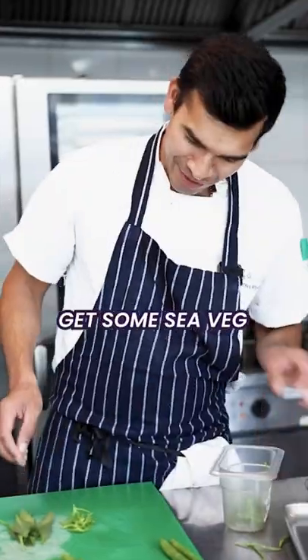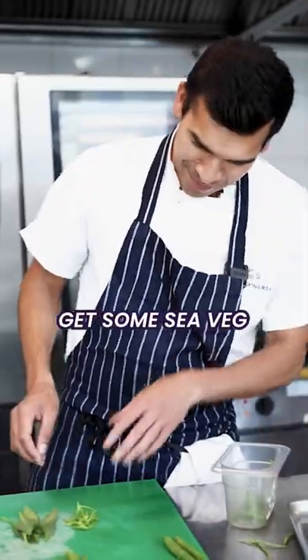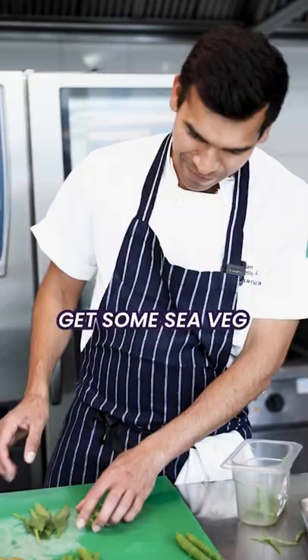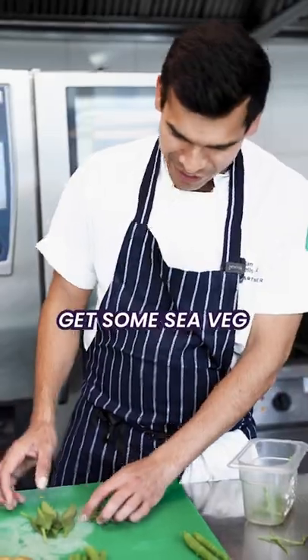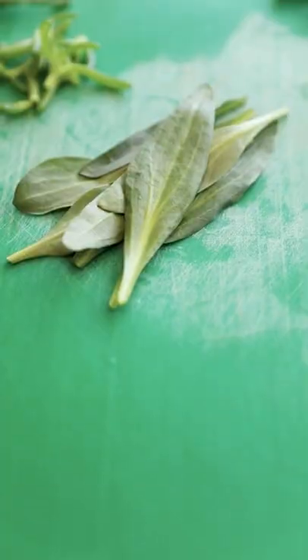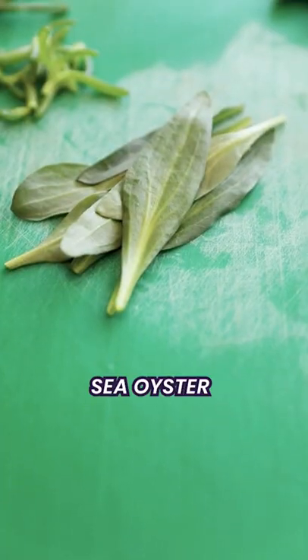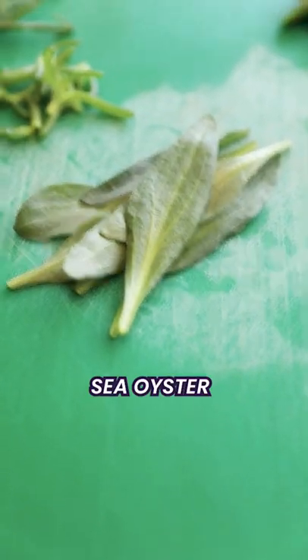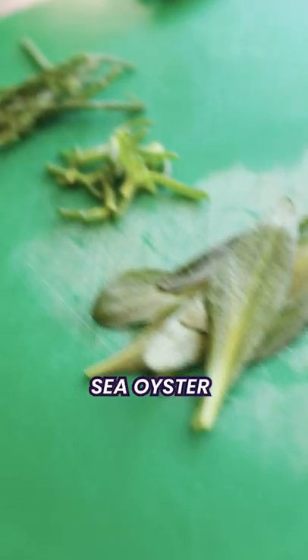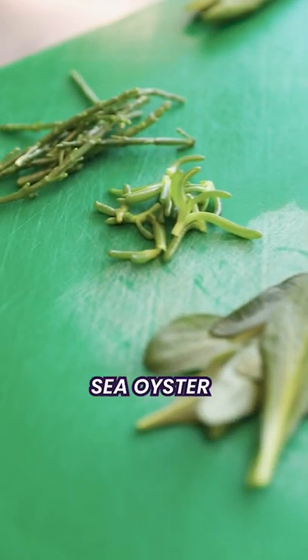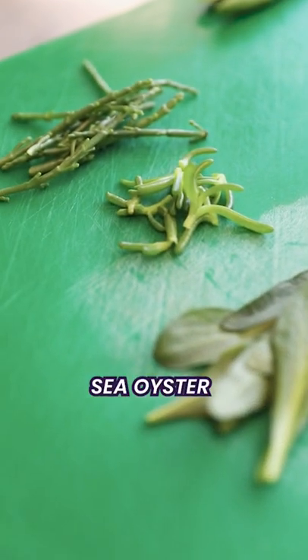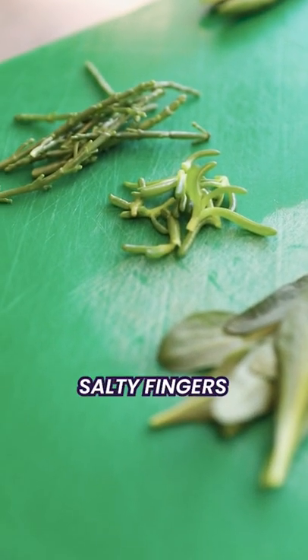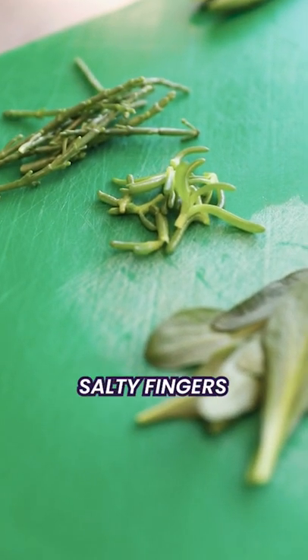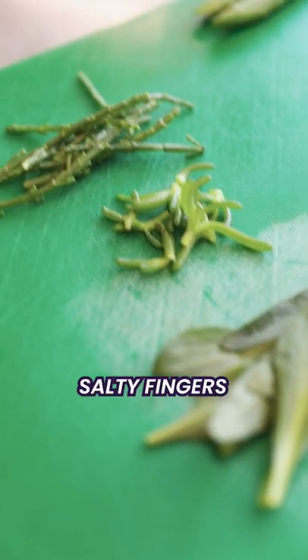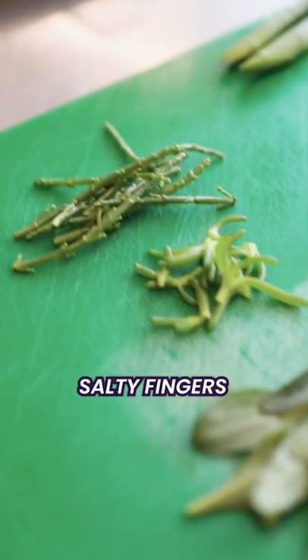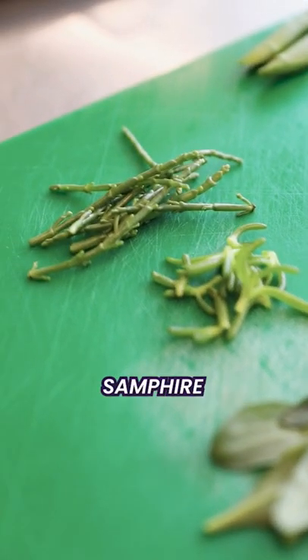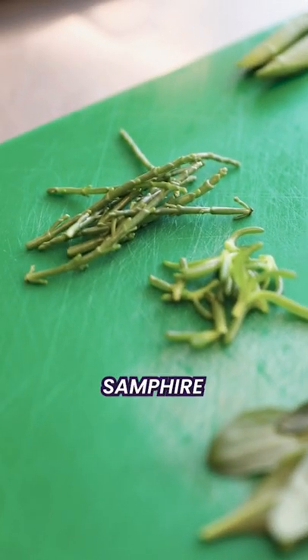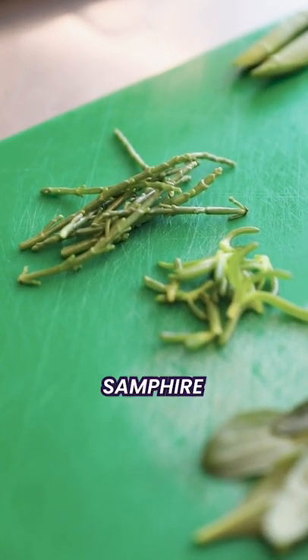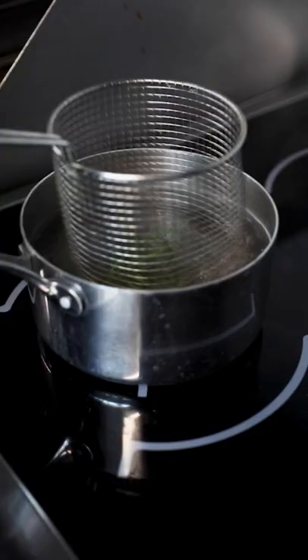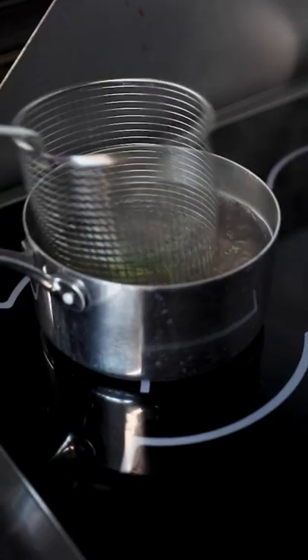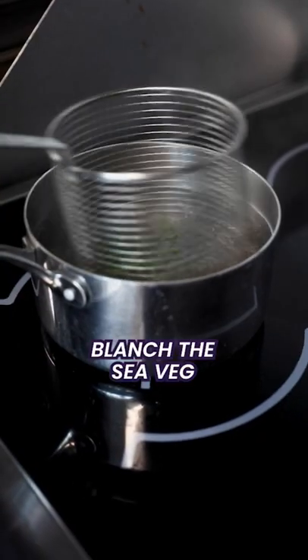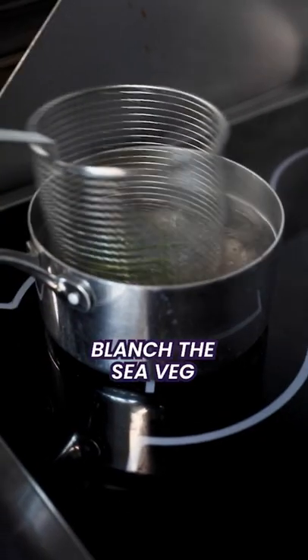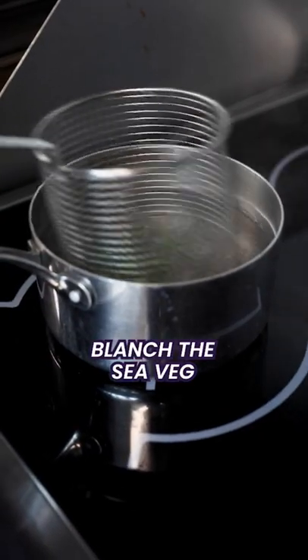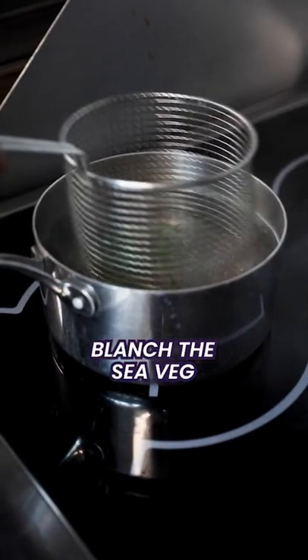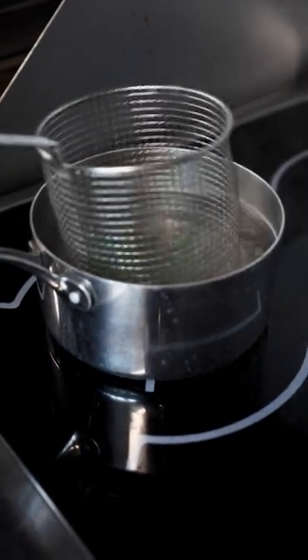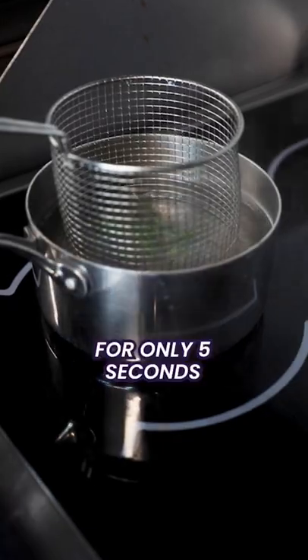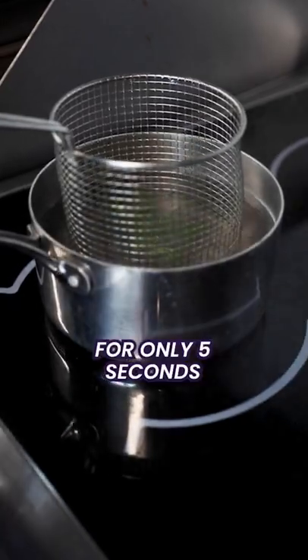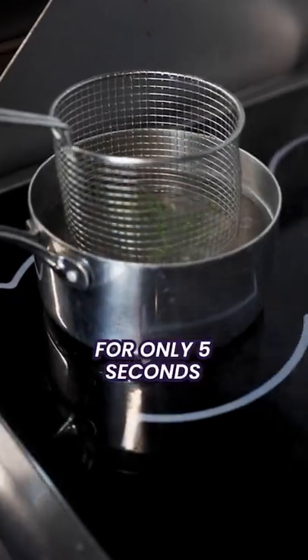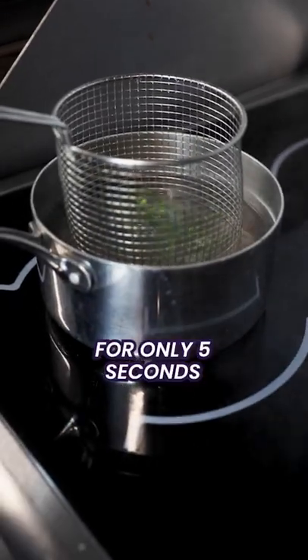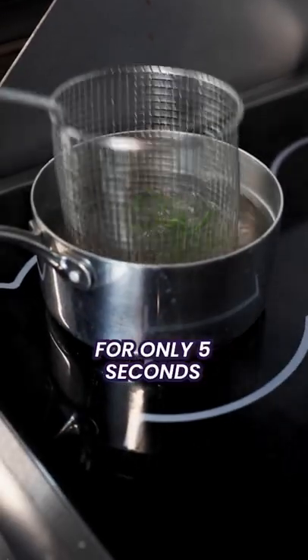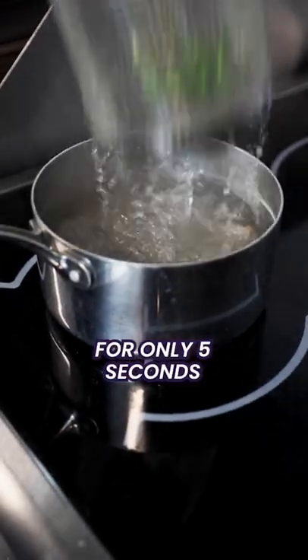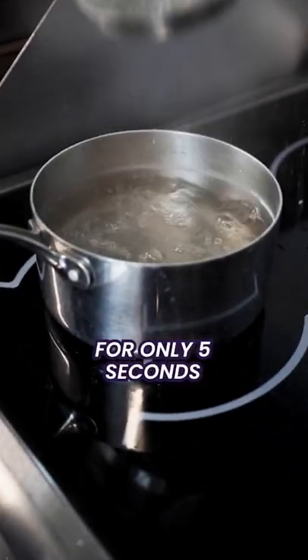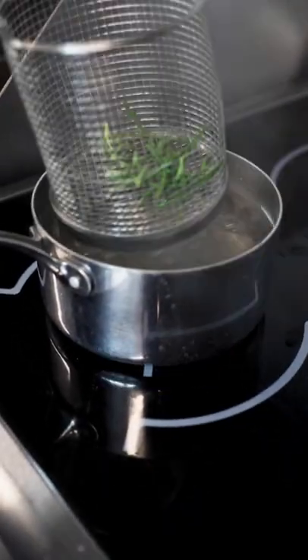I've got some sea wedge here, some oyster, salty fingers, samphire. Blanch the sea wedge for just 5 seconds and that's it — it comes straight out.